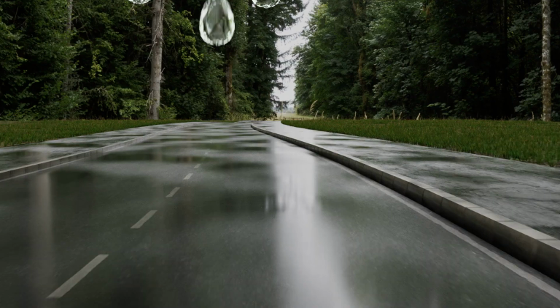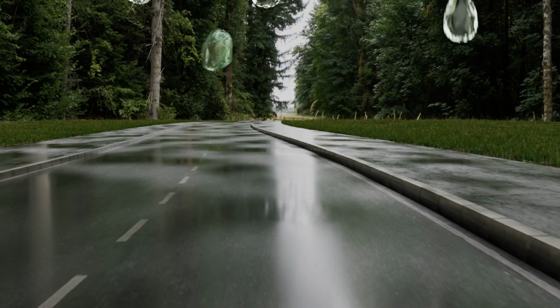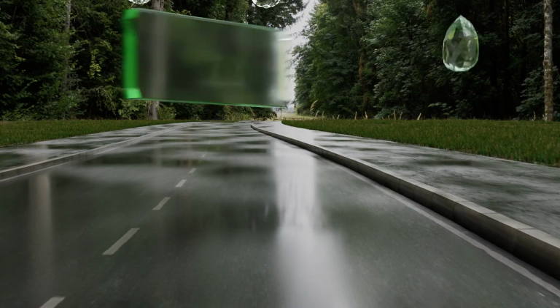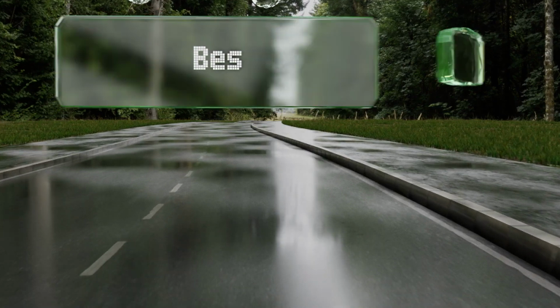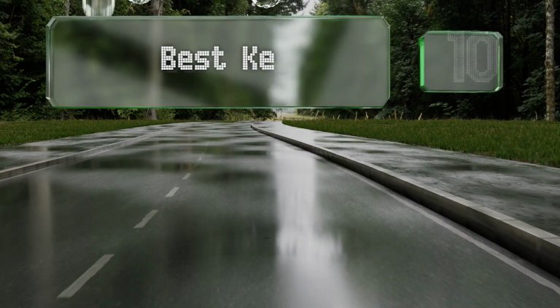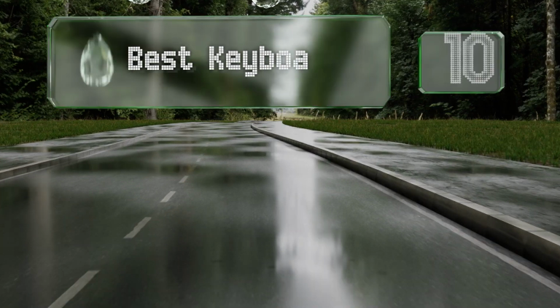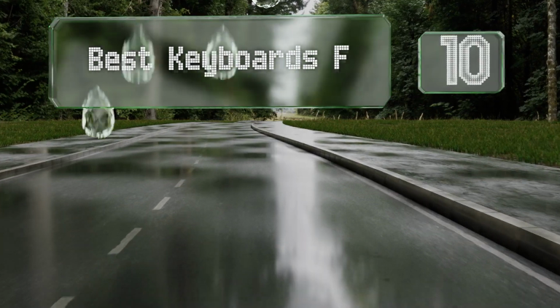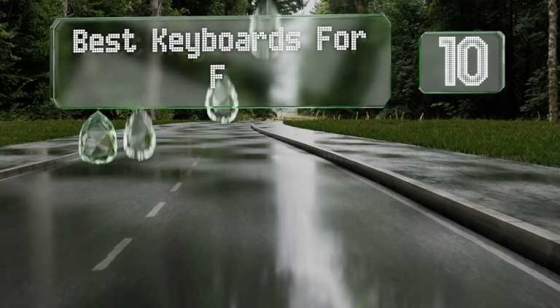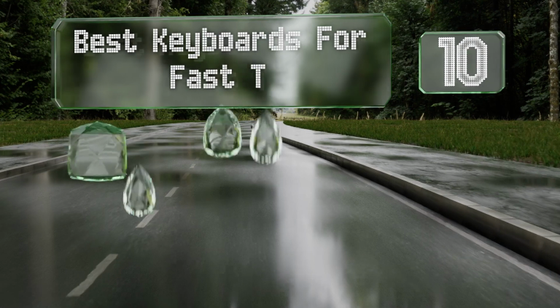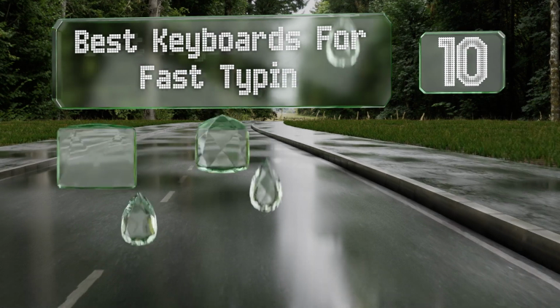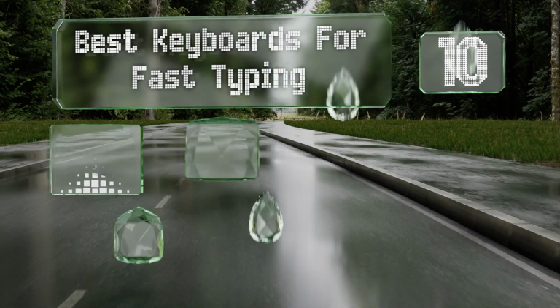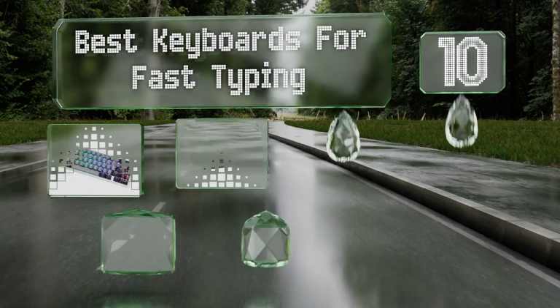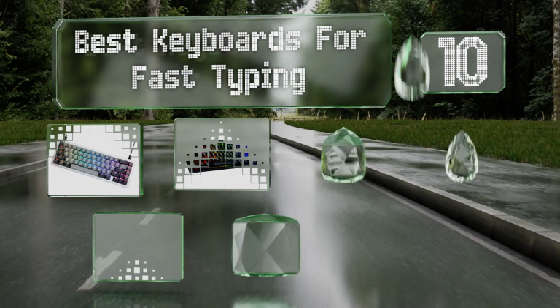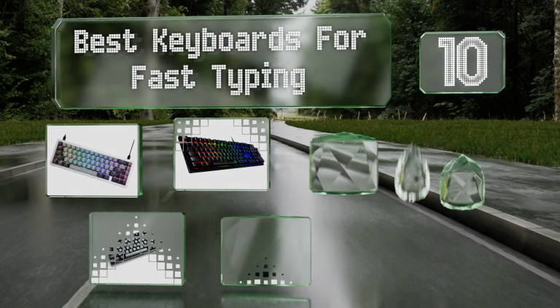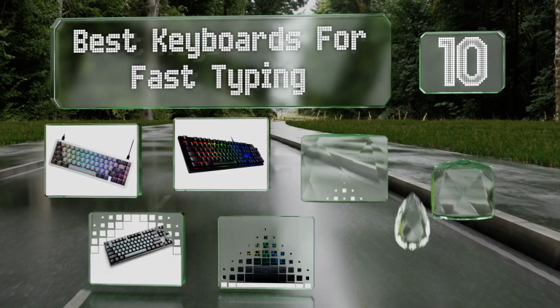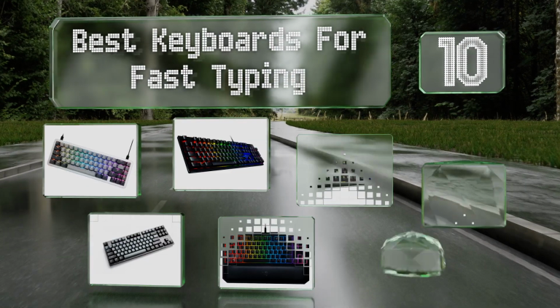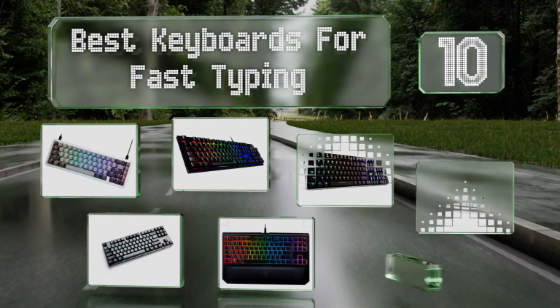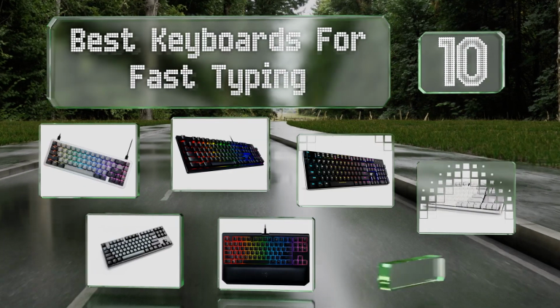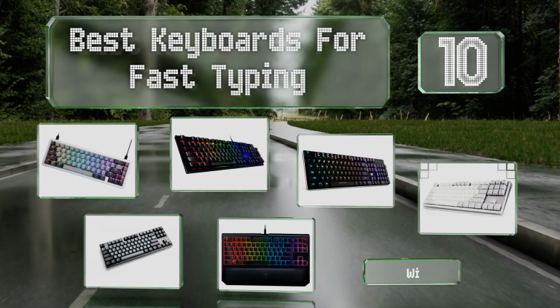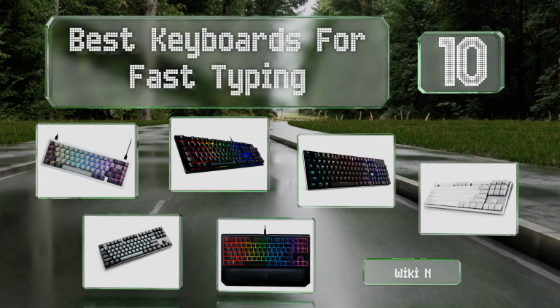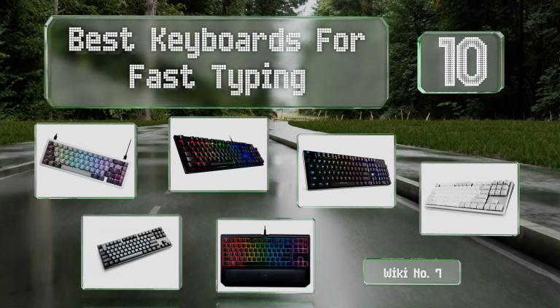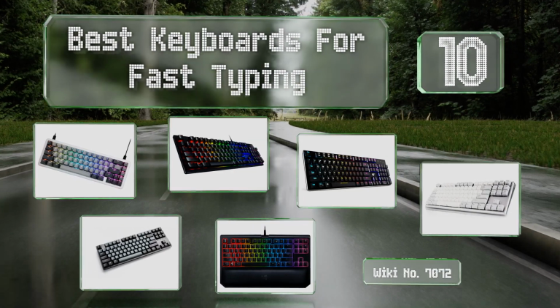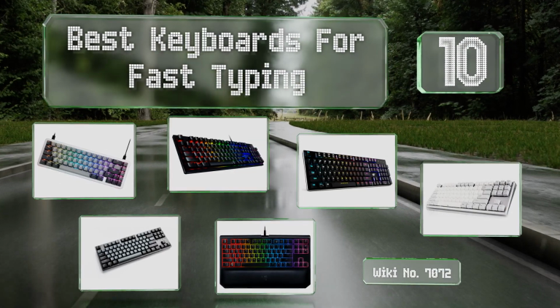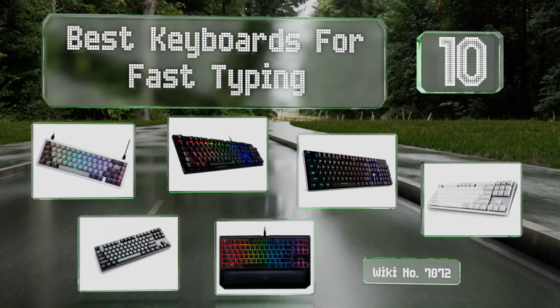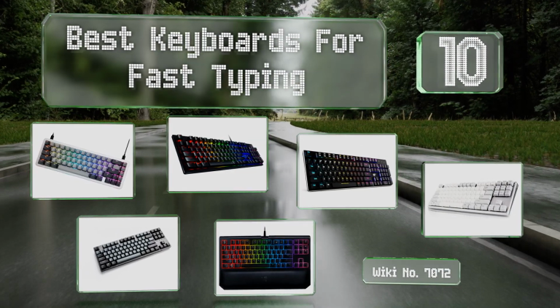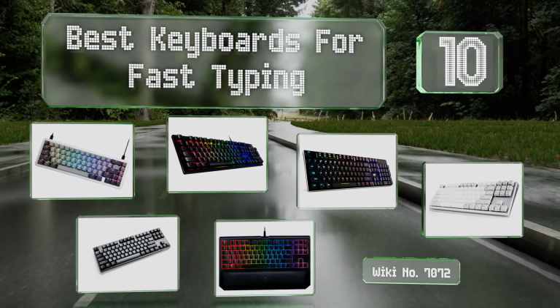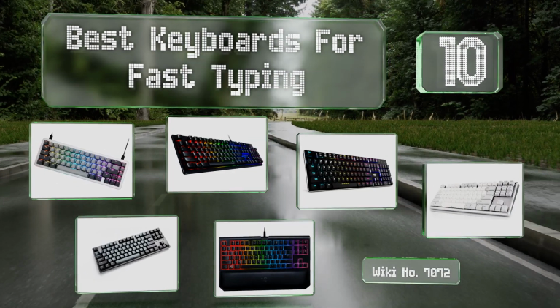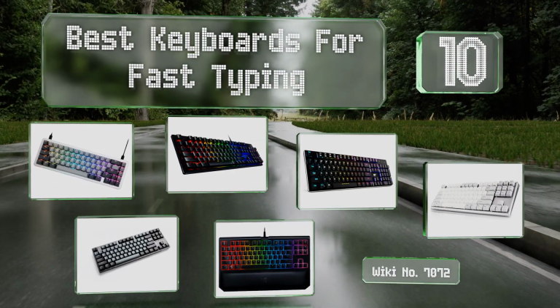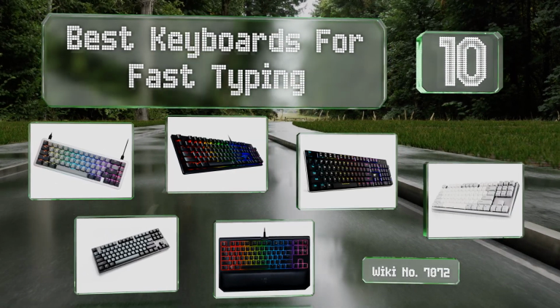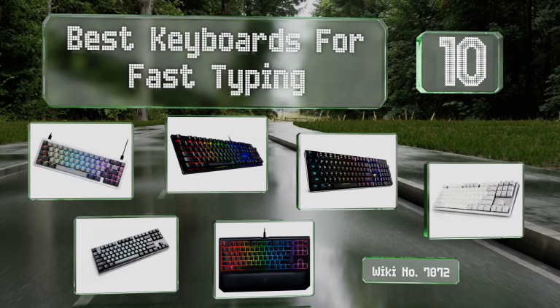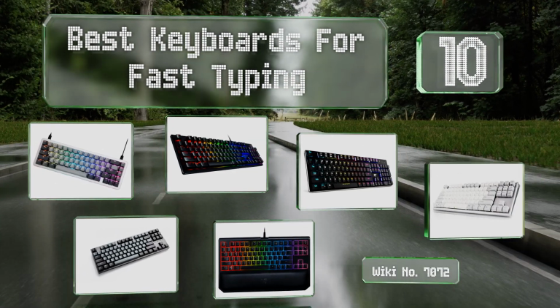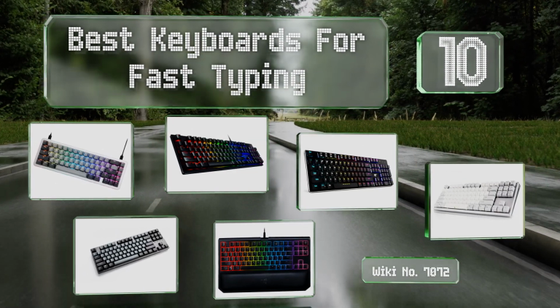EasyVid presents the 10 best keyboards for fast typing. Let's get started with the list.